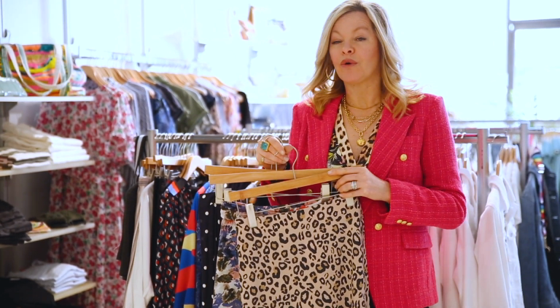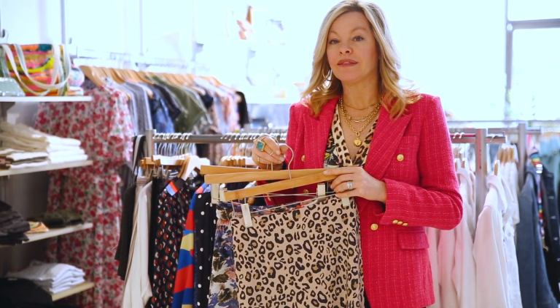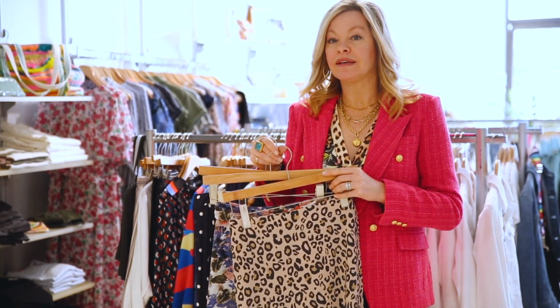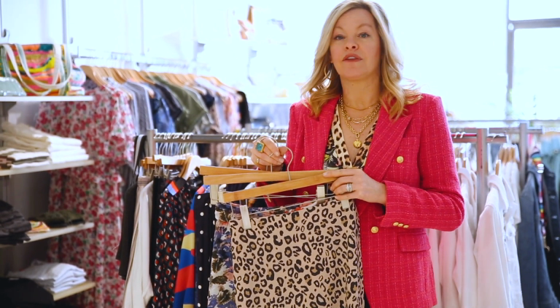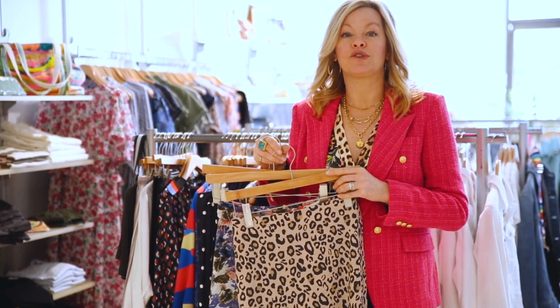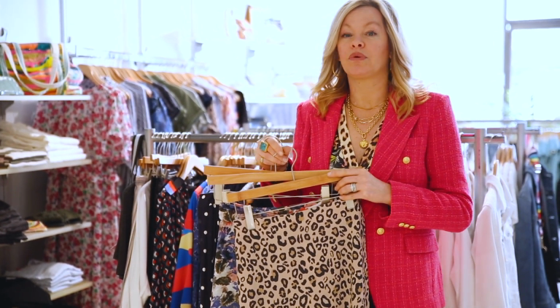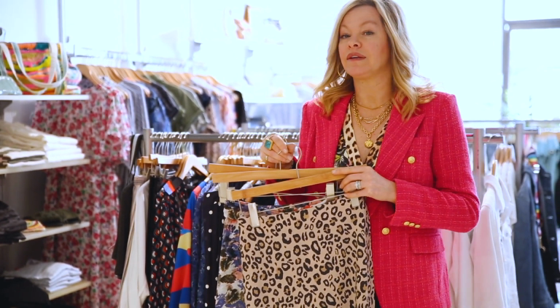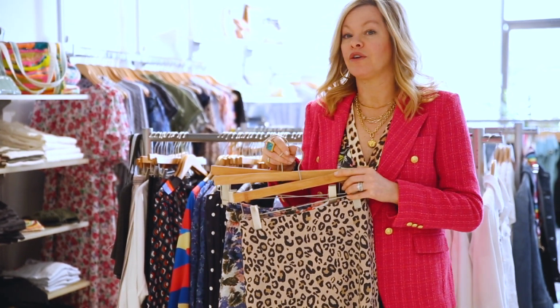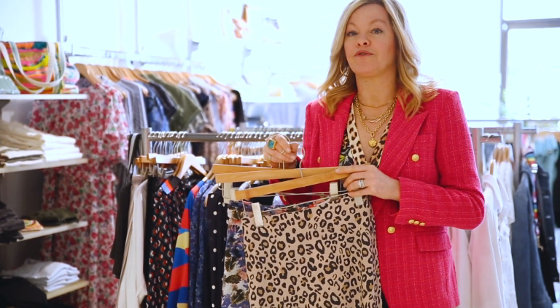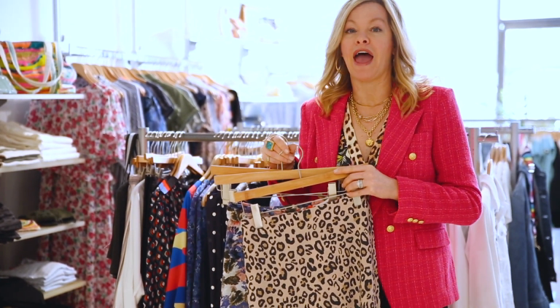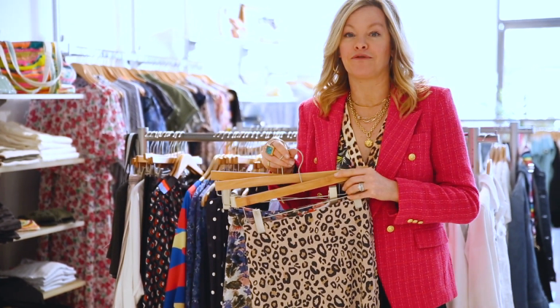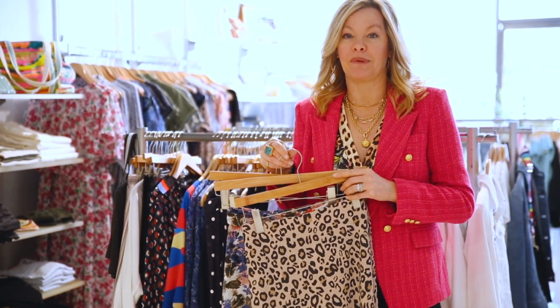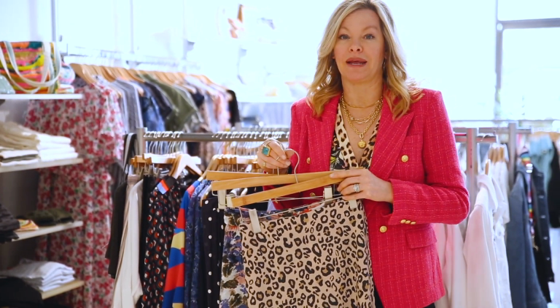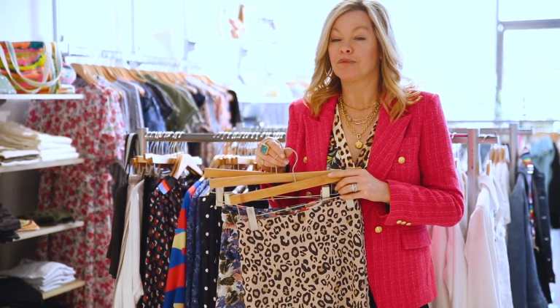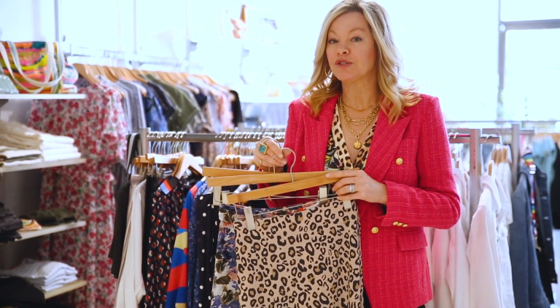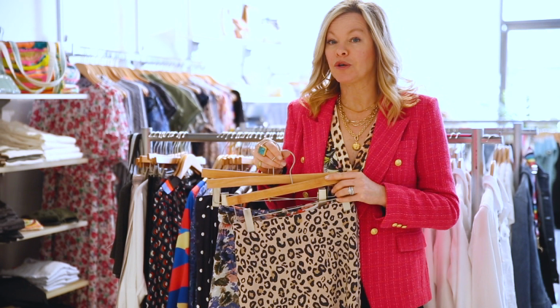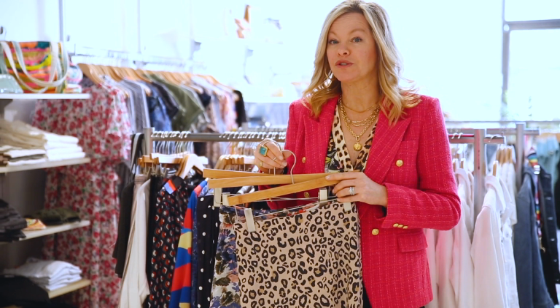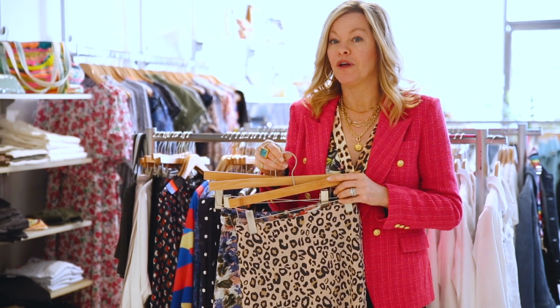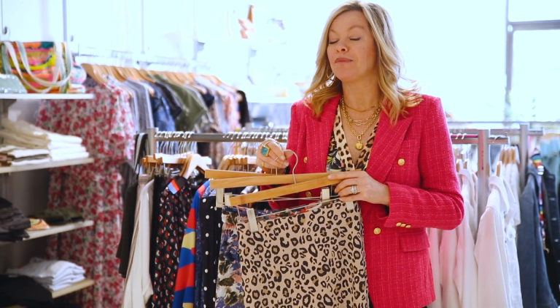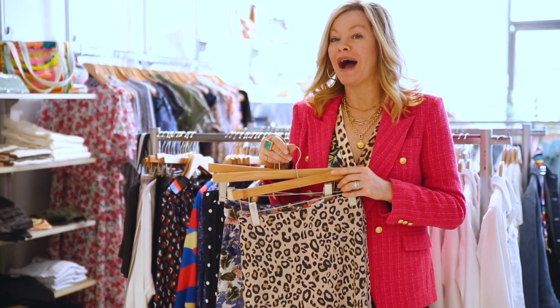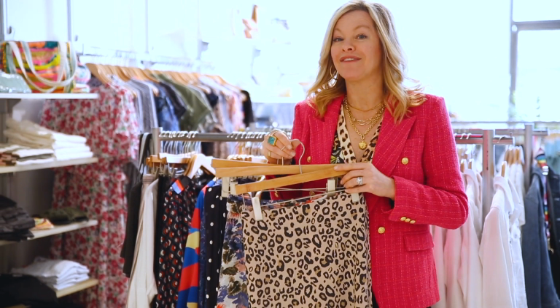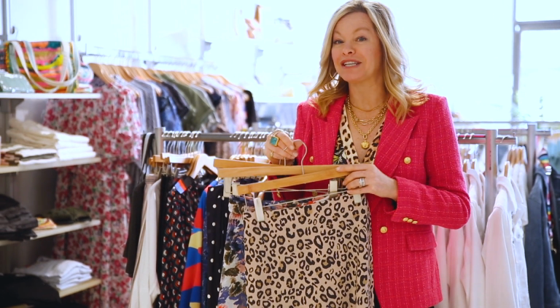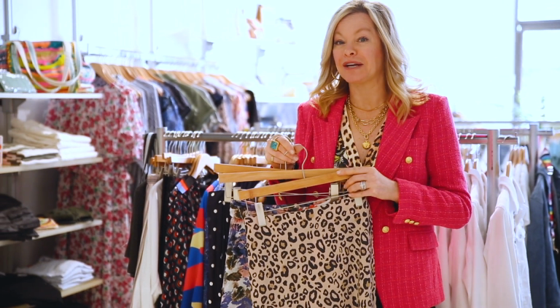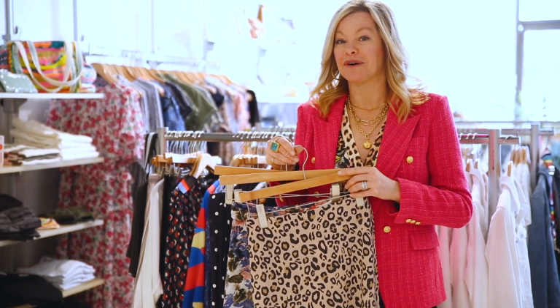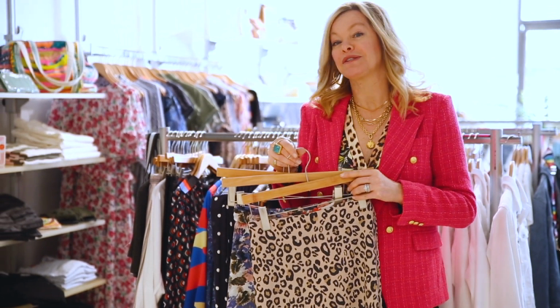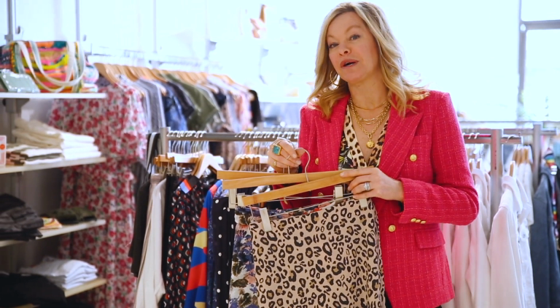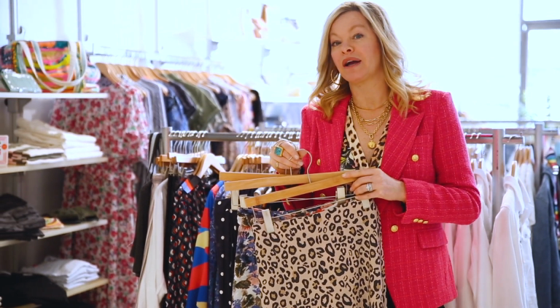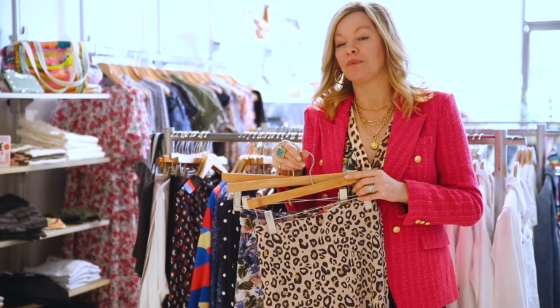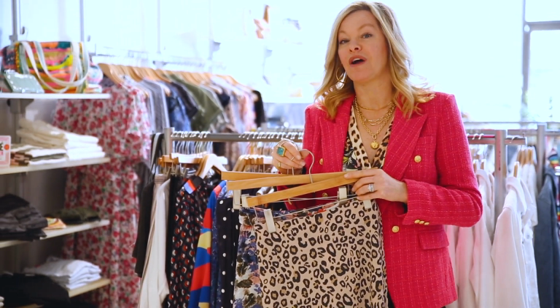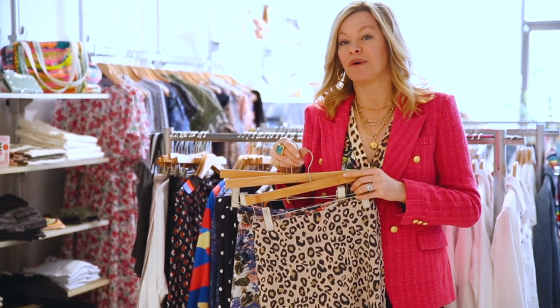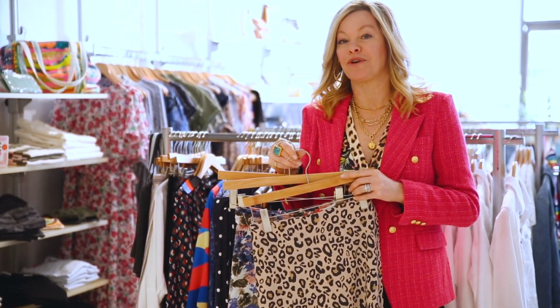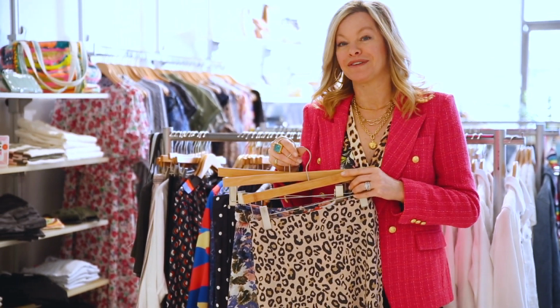The great thing is there's a print here for everybody. Prints are personal. I have a ton of them, so come on in — we've got one for you.